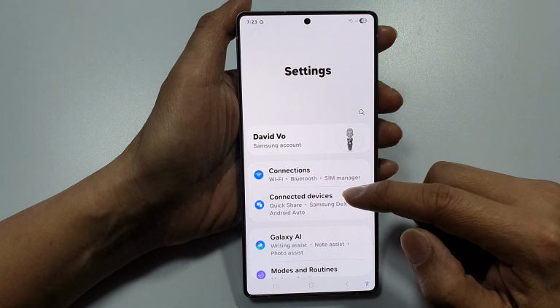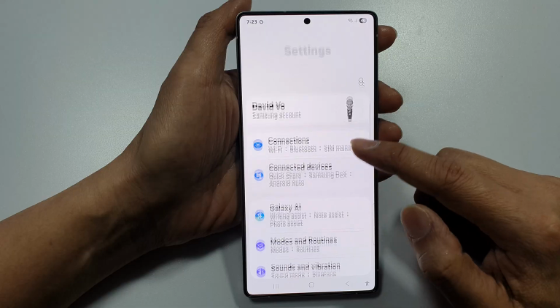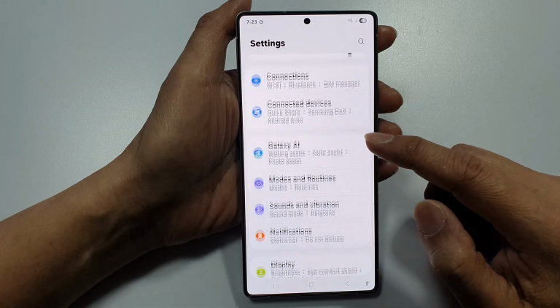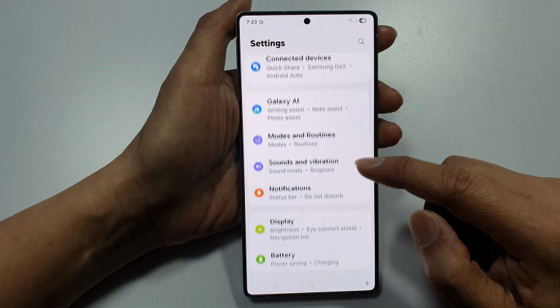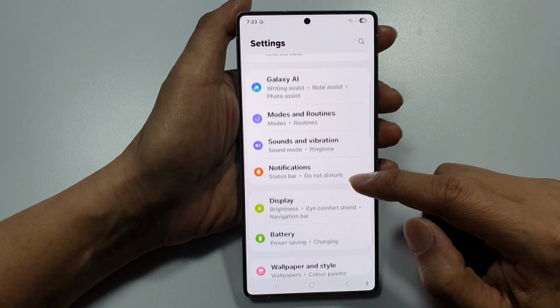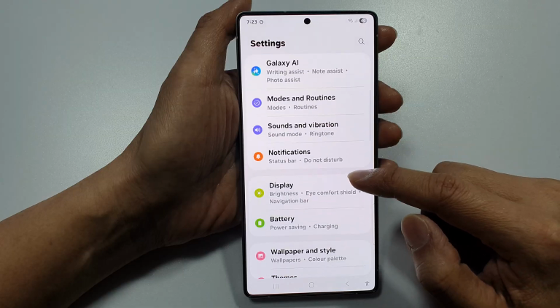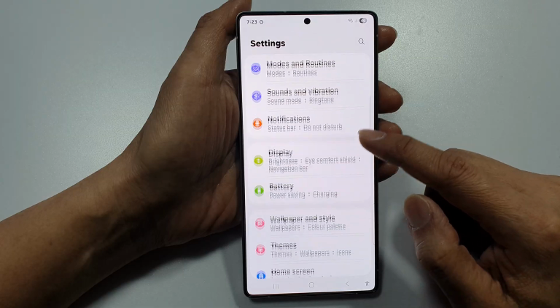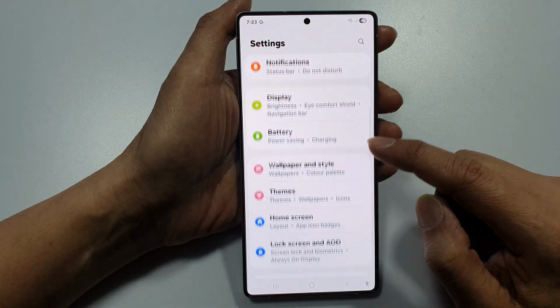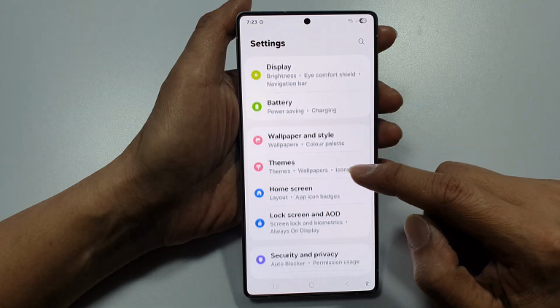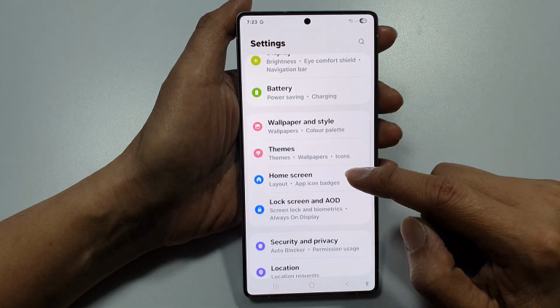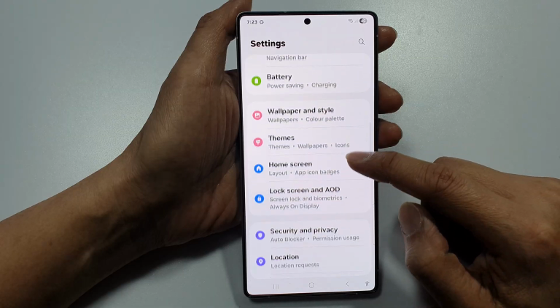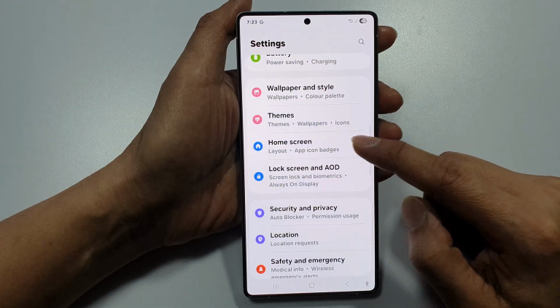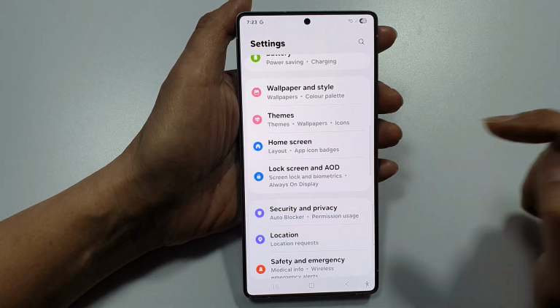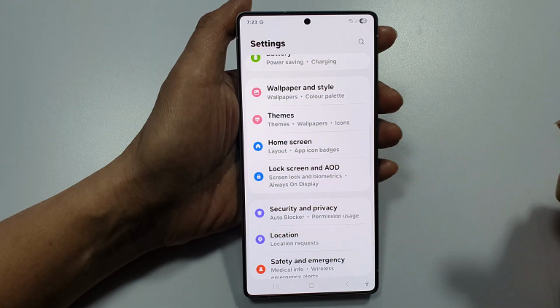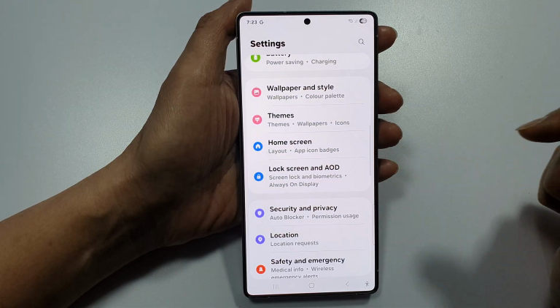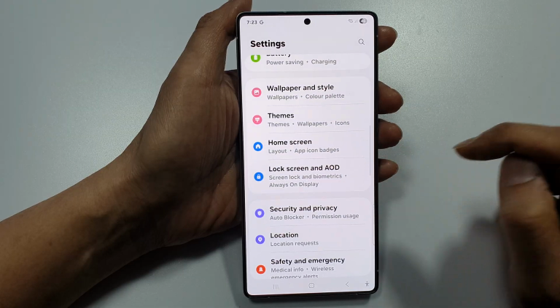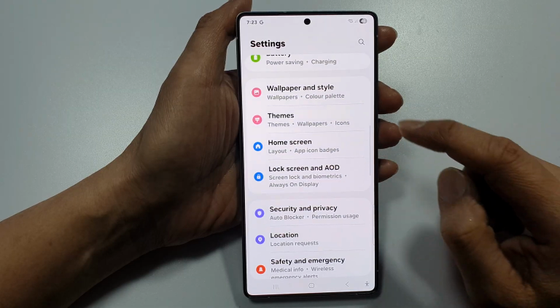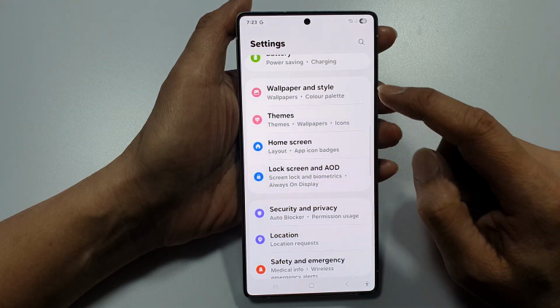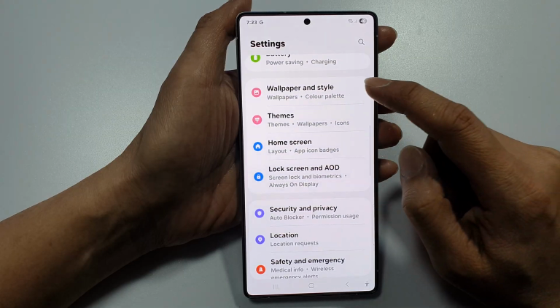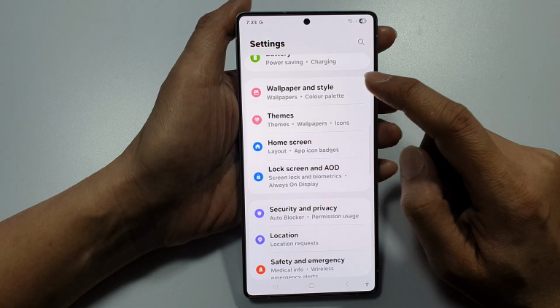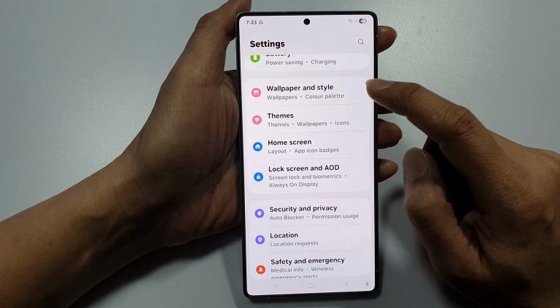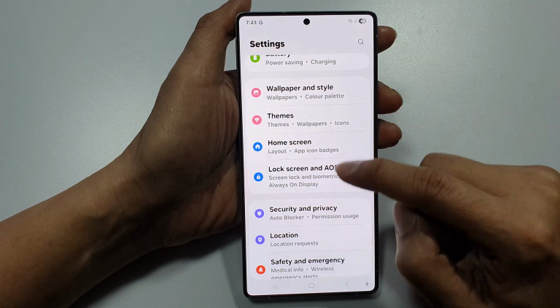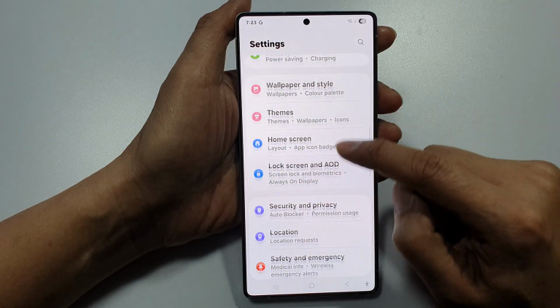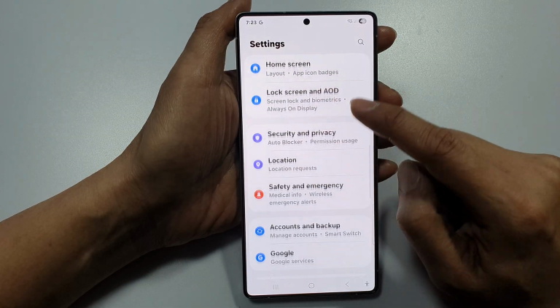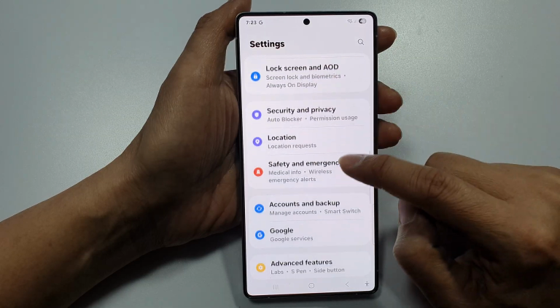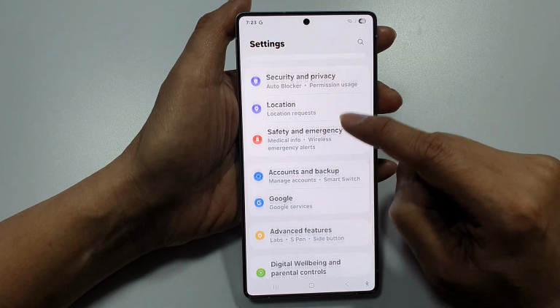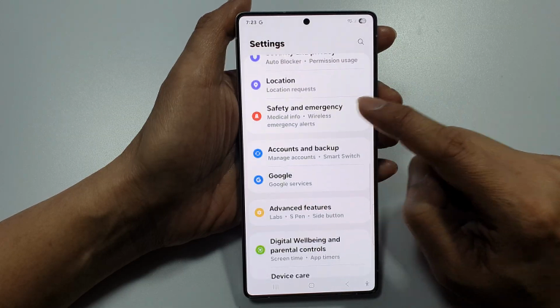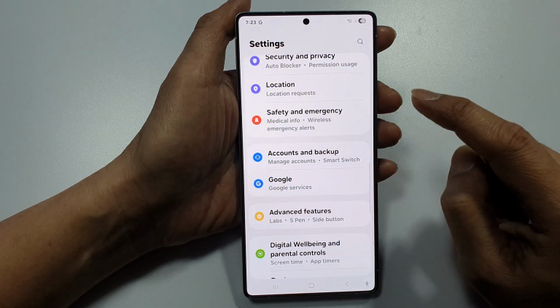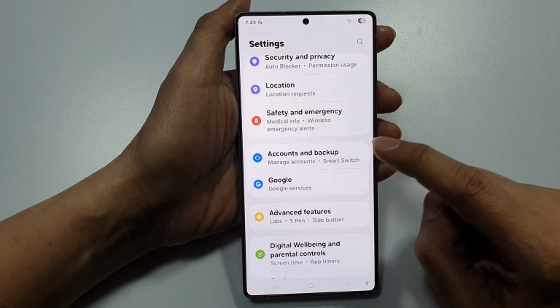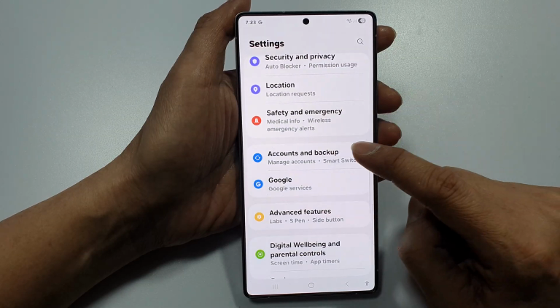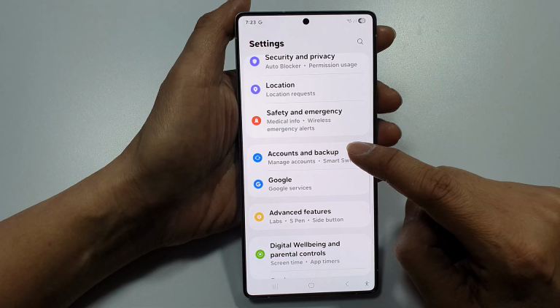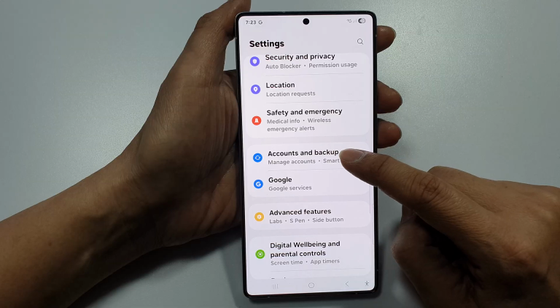Now, scroll down and tap on accounts and backup.